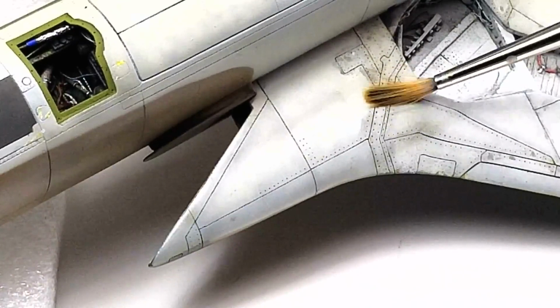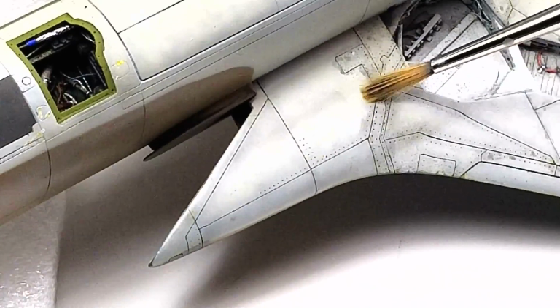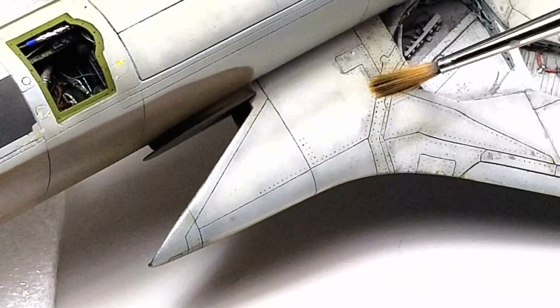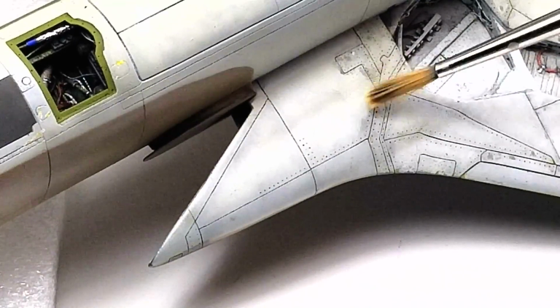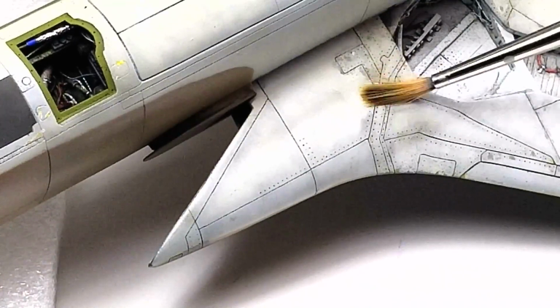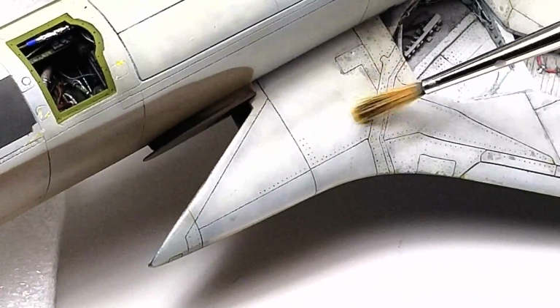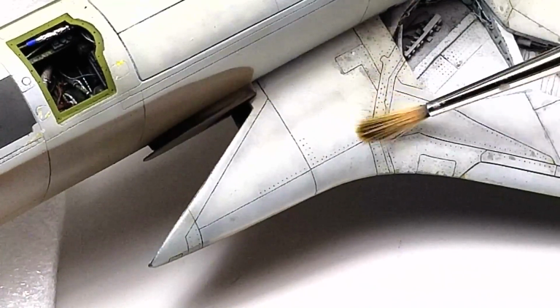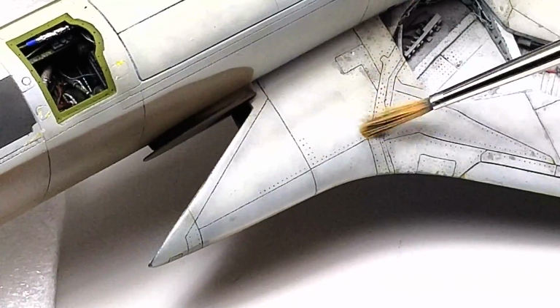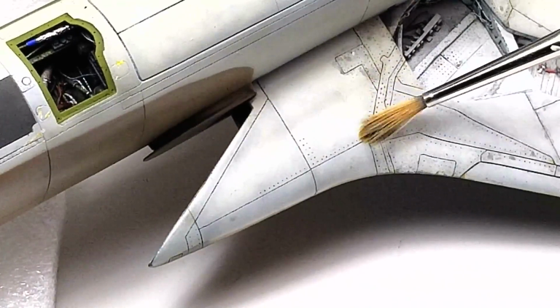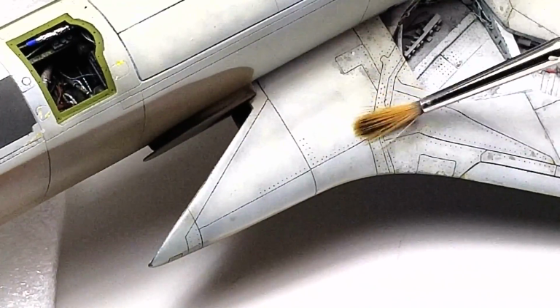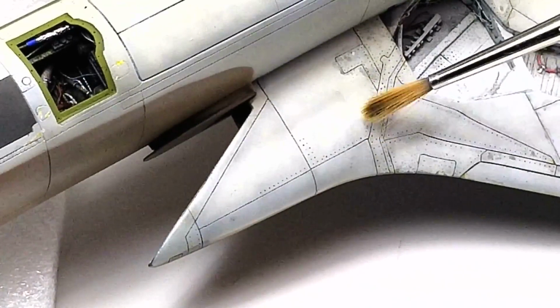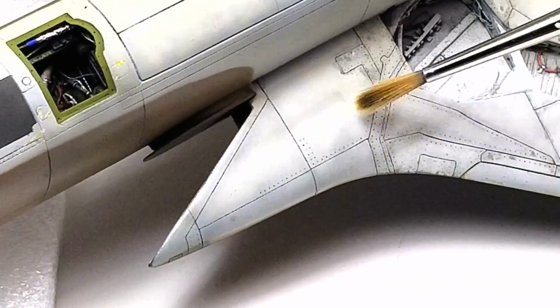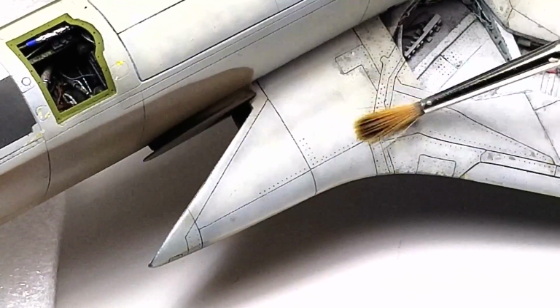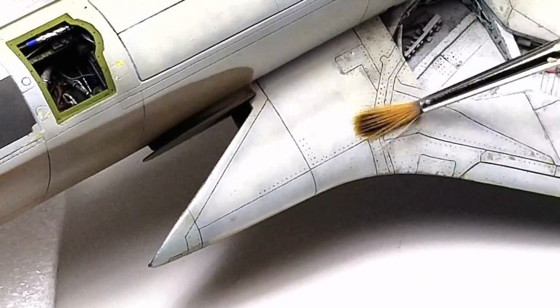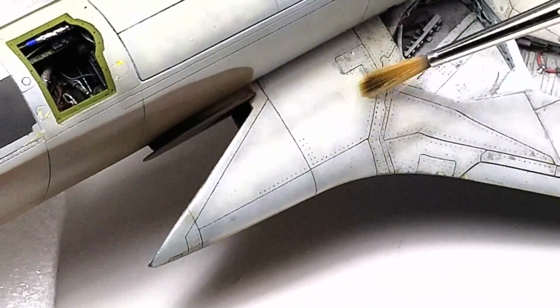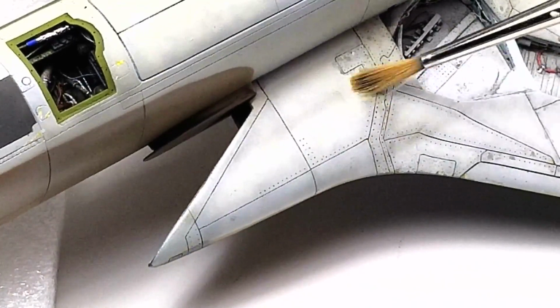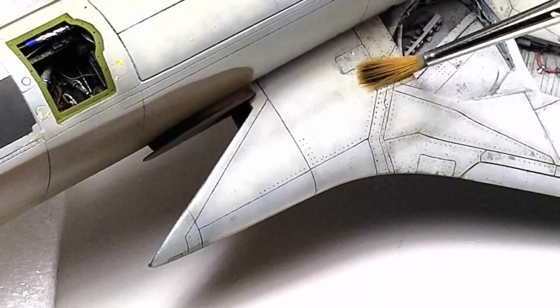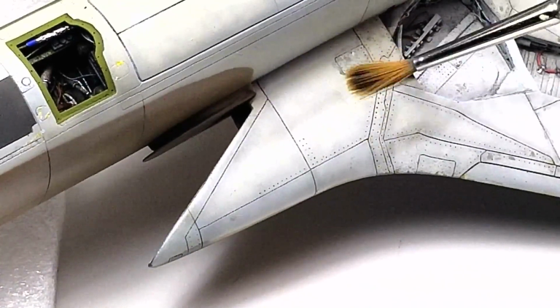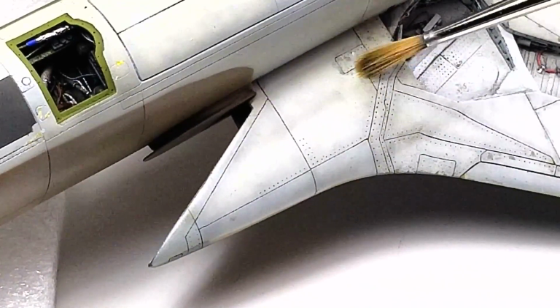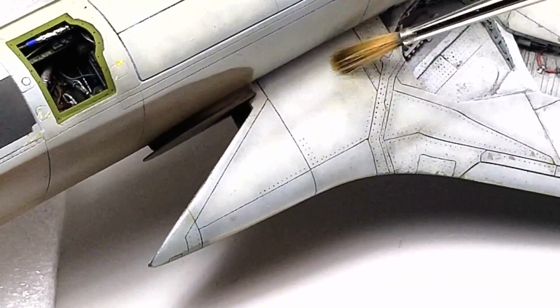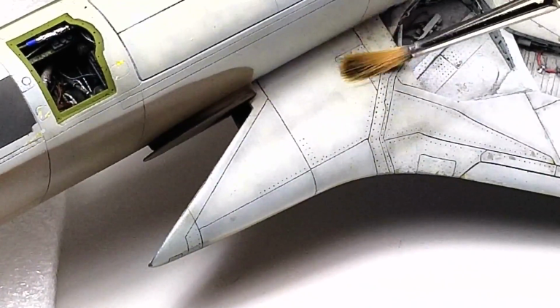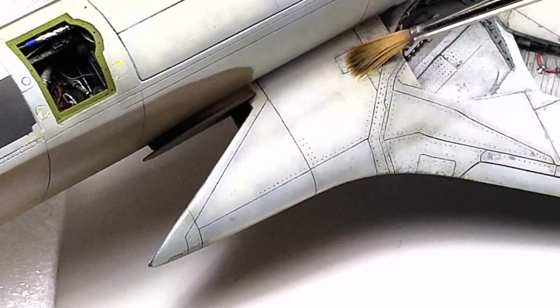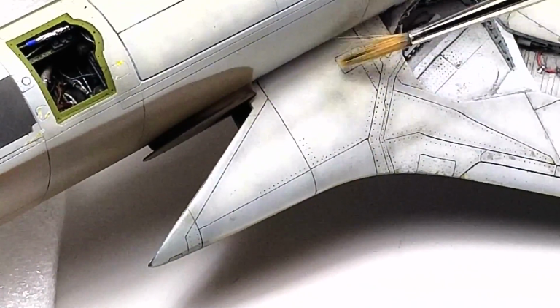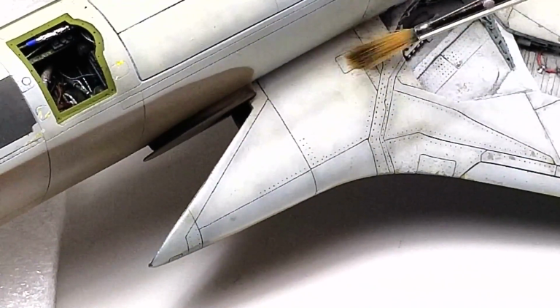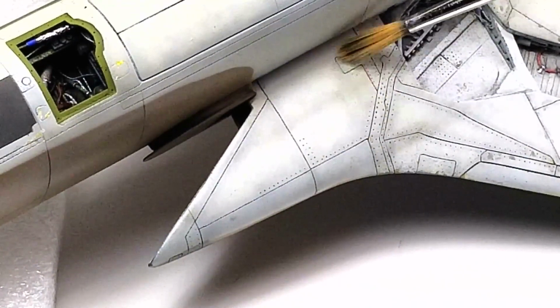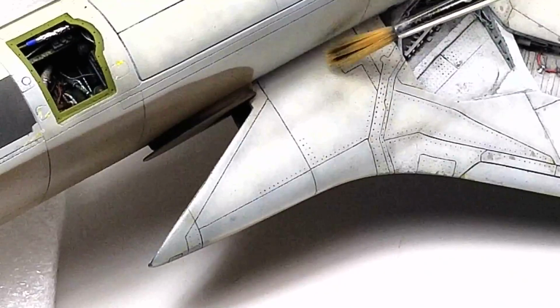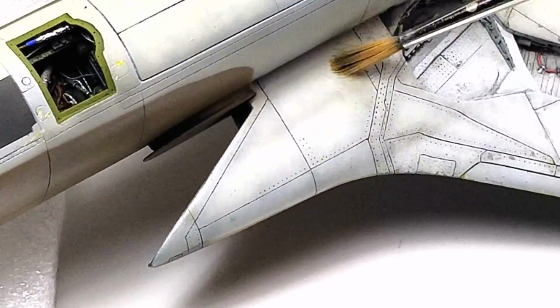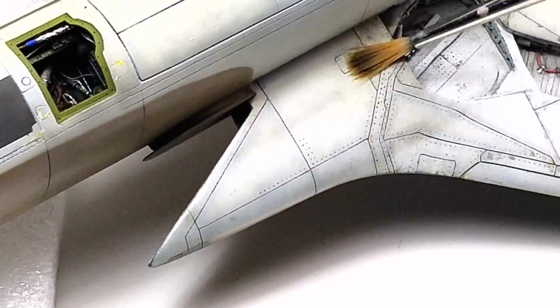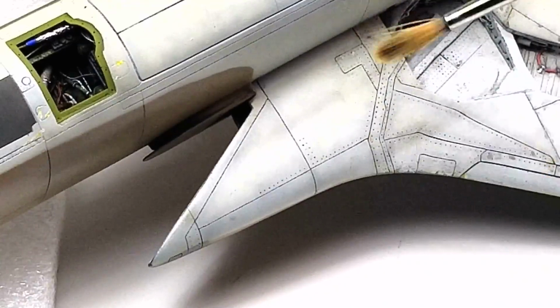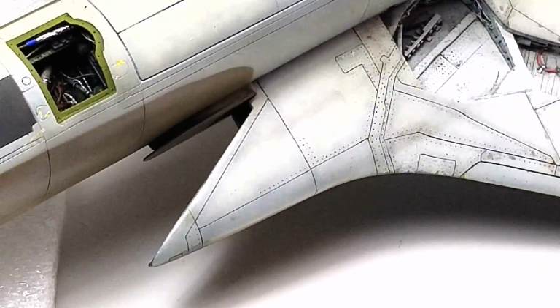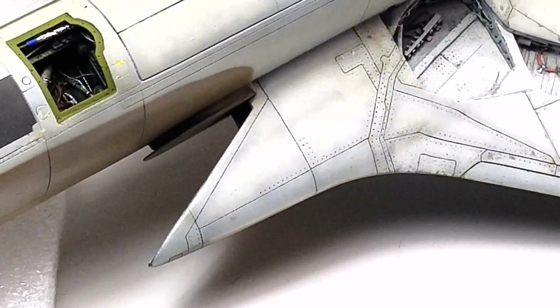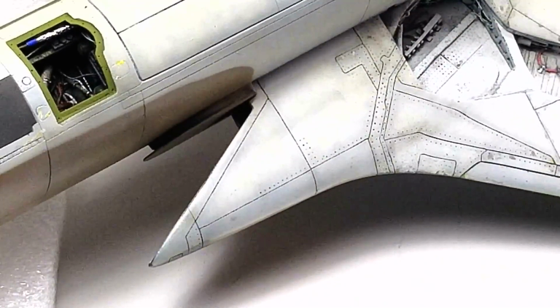Remember to work in layers. Additional coats of the panel line wash increase the amount of color absorbed by the painted surface.